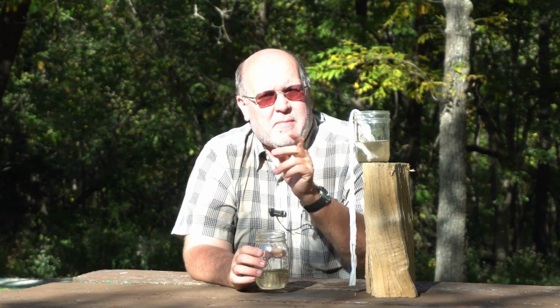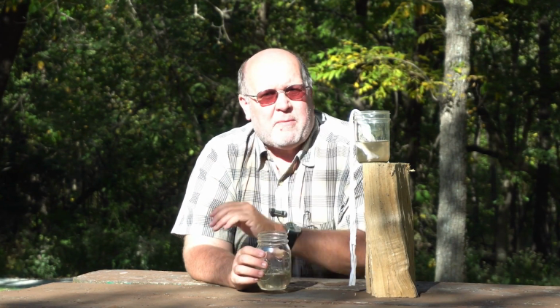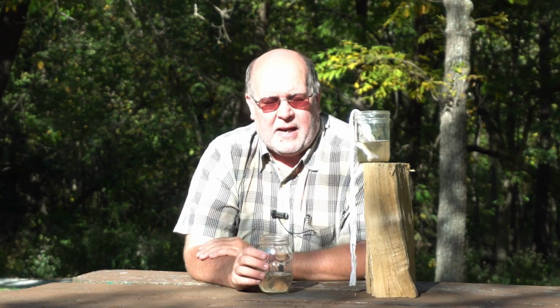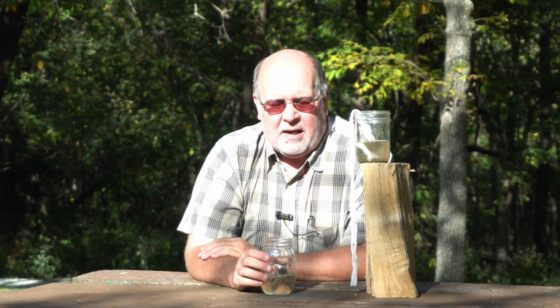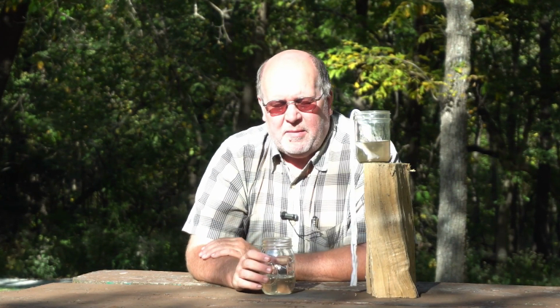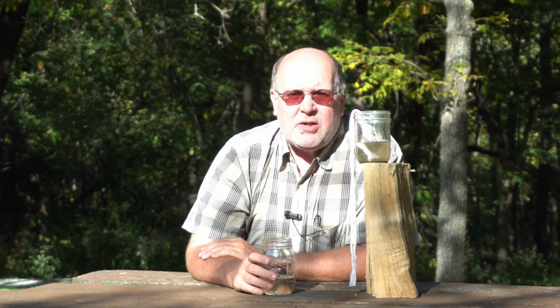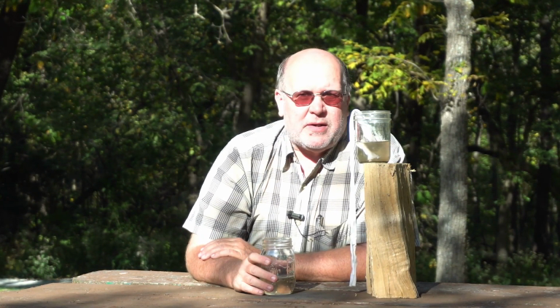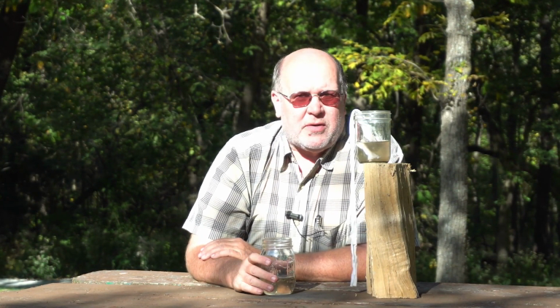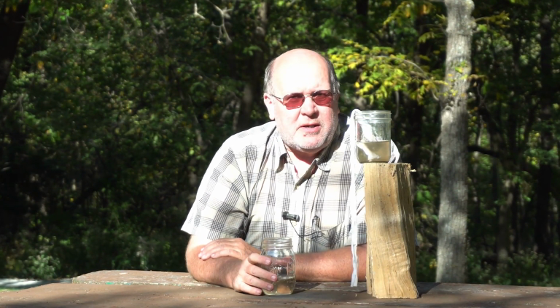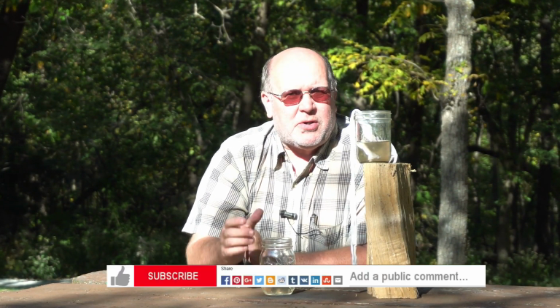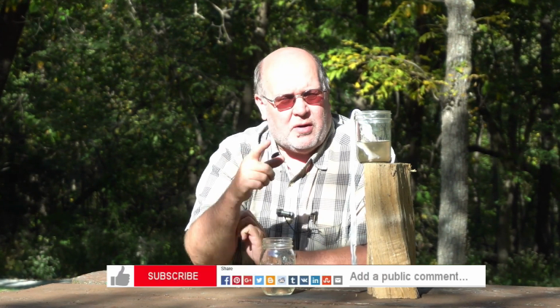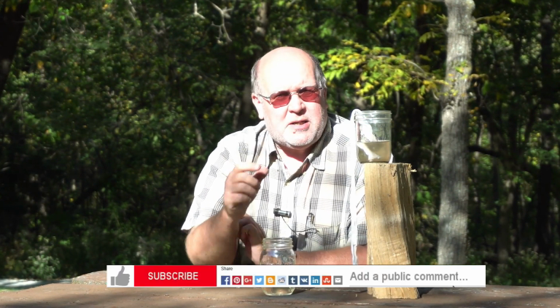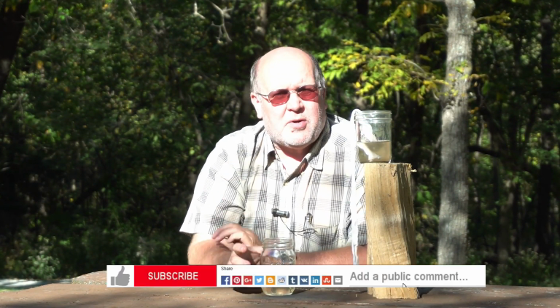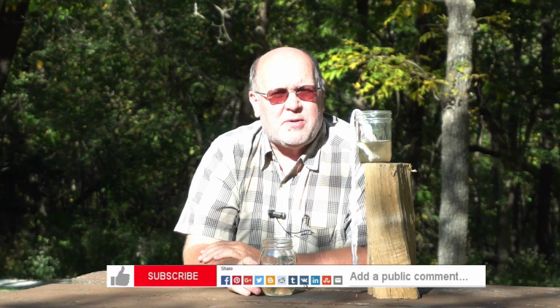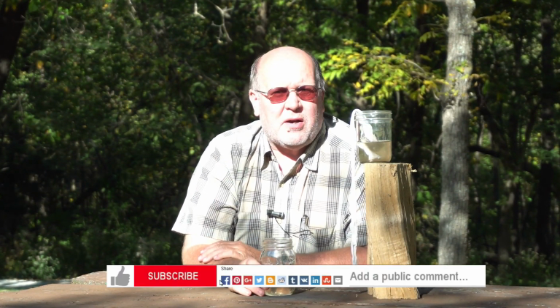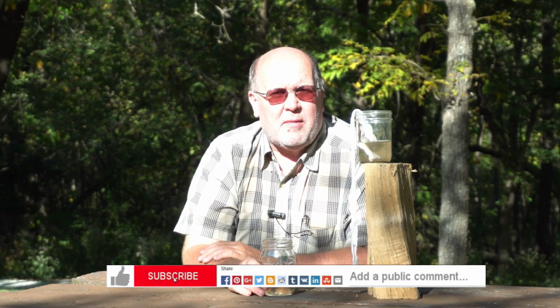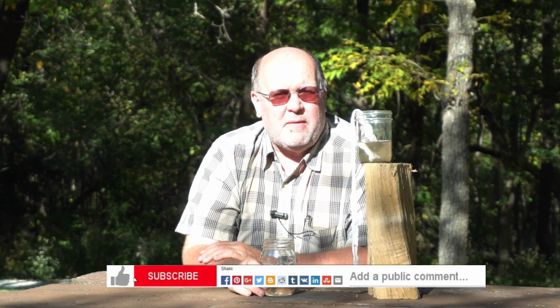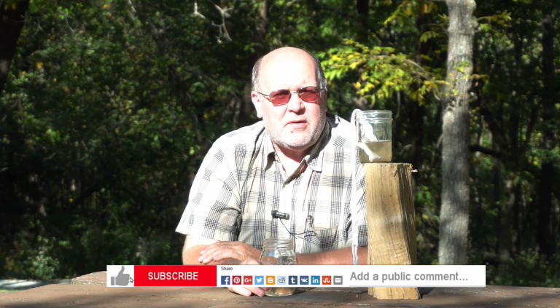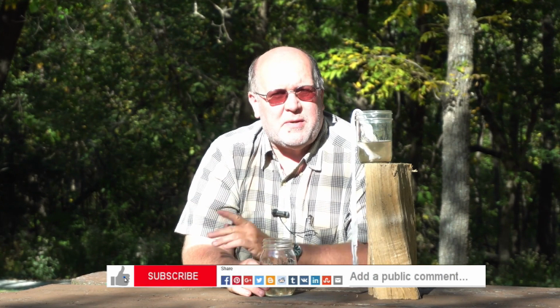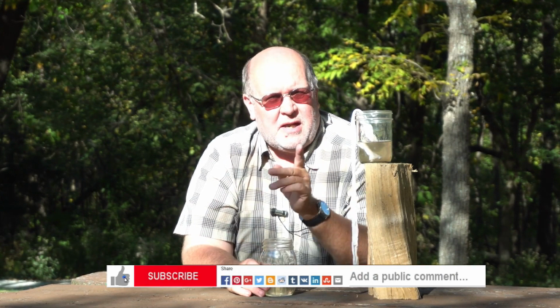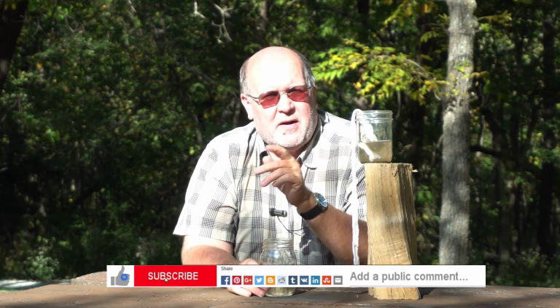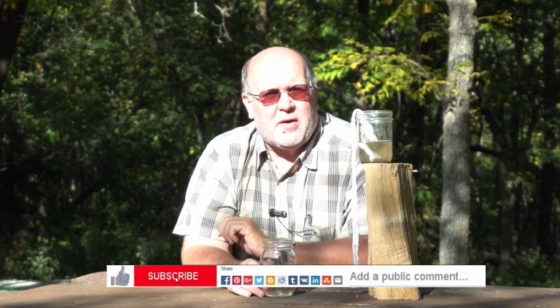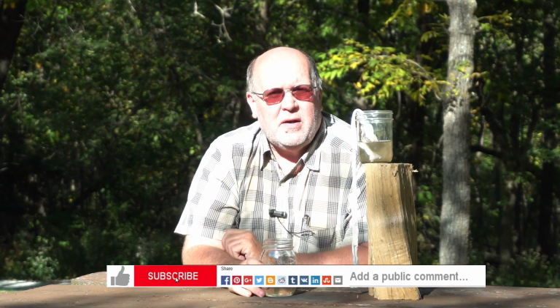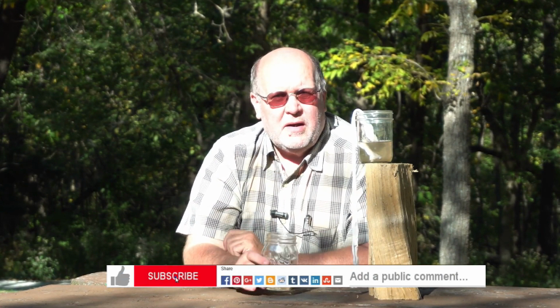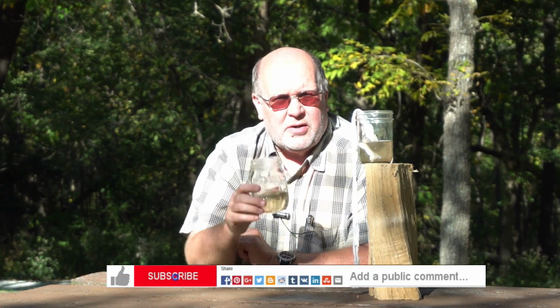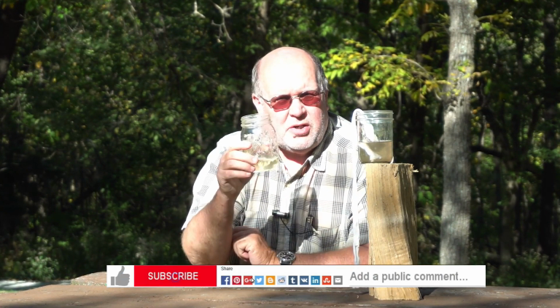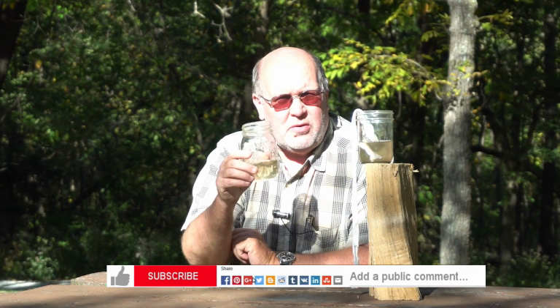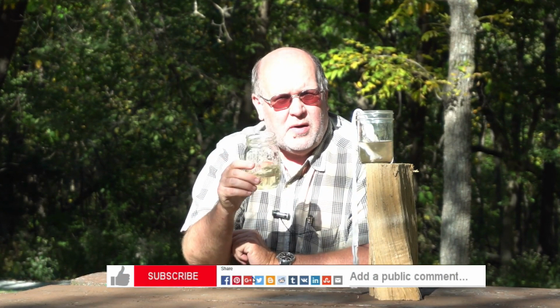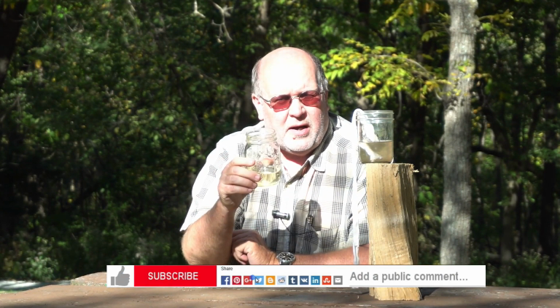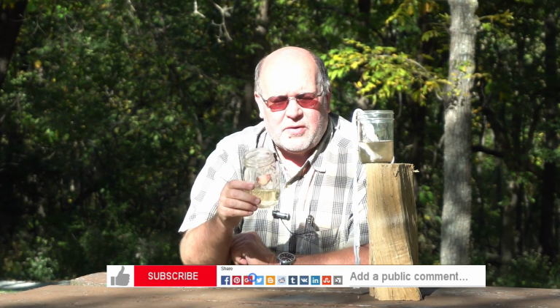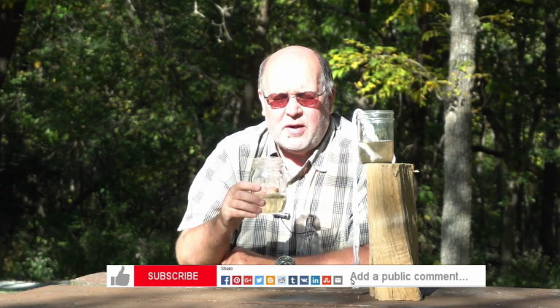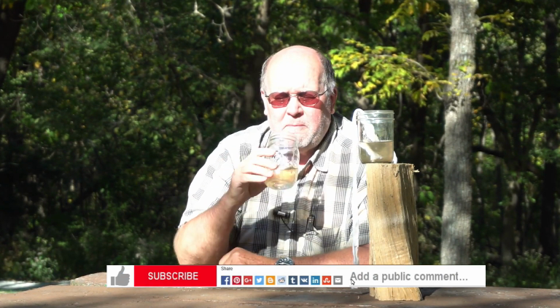So this is Backpack Hack coming at you with this trail tip. Be sure to like, subscribe, share, and comment on my videos. Be safe out there, and I'll see you out on the trail.